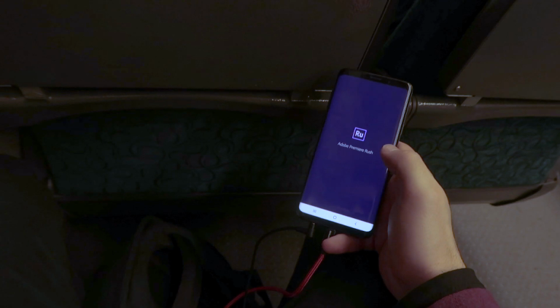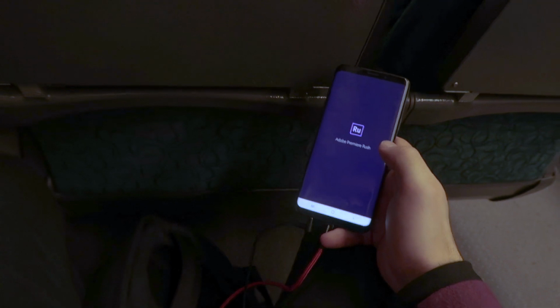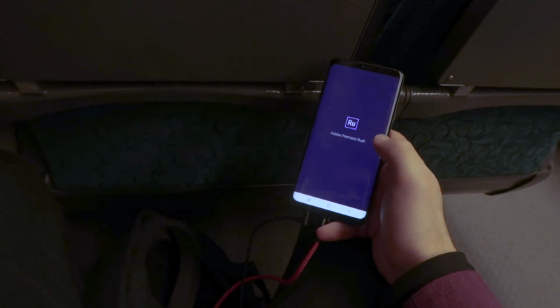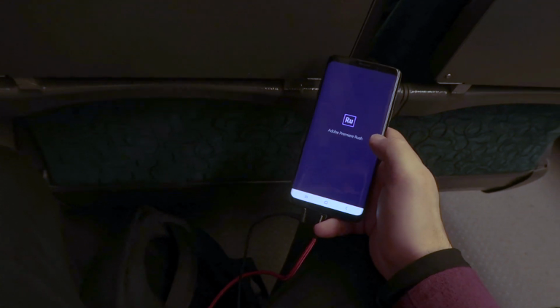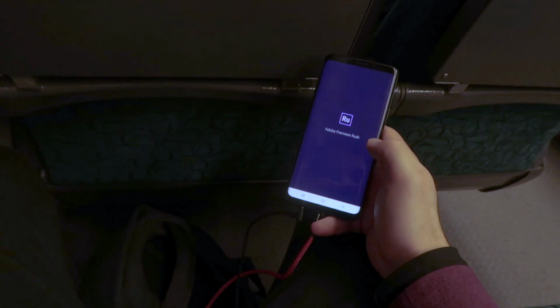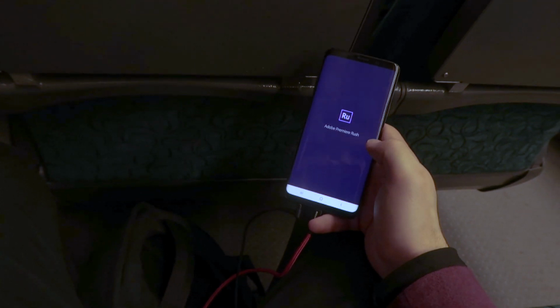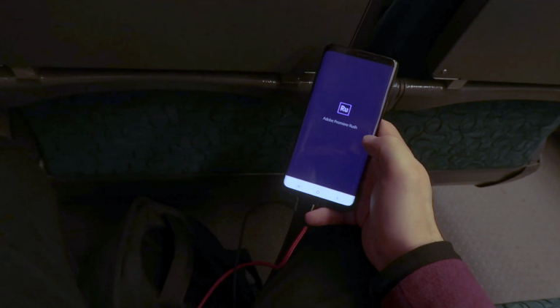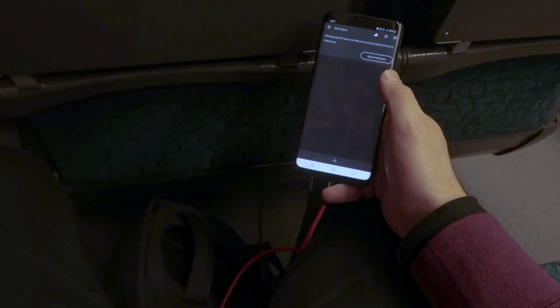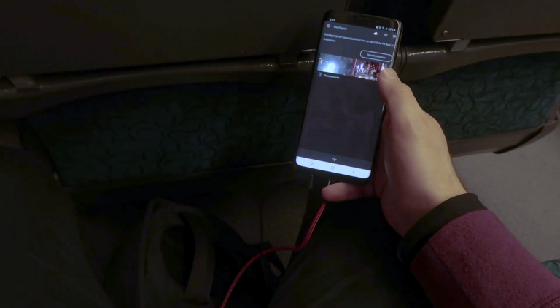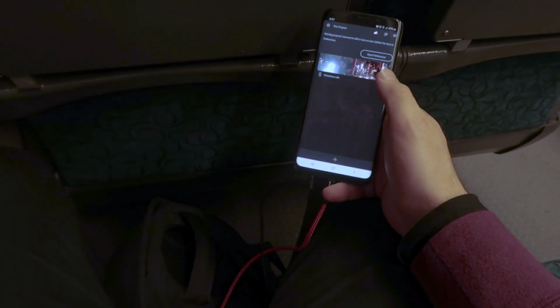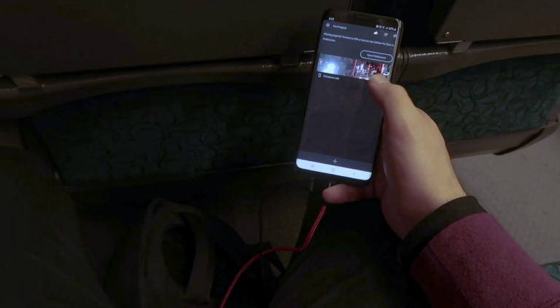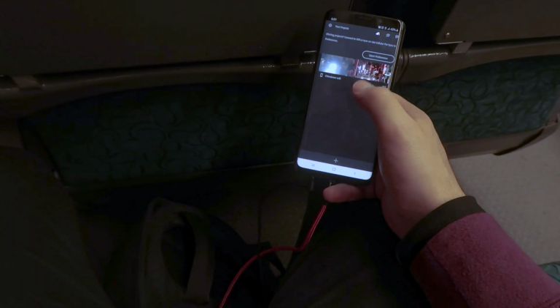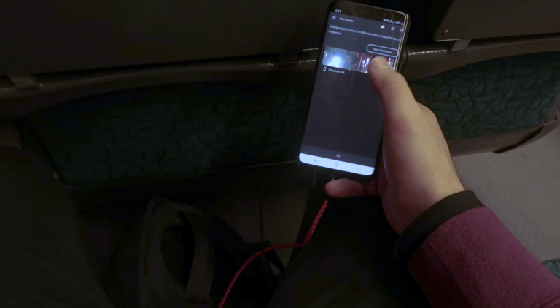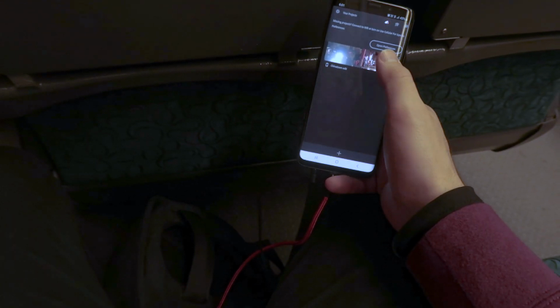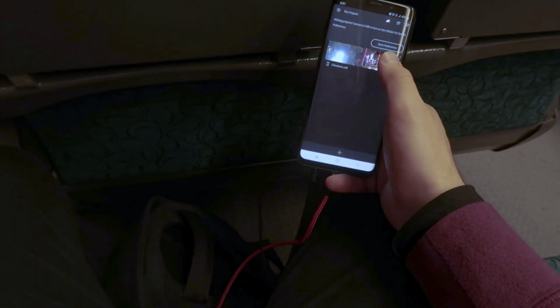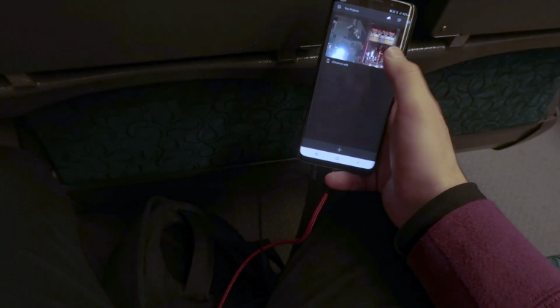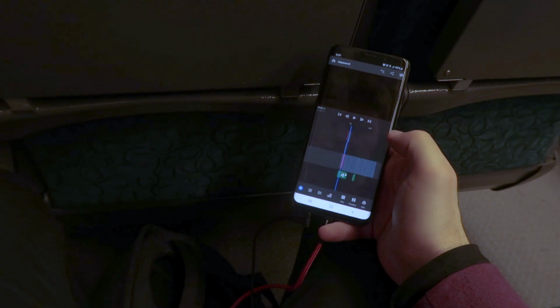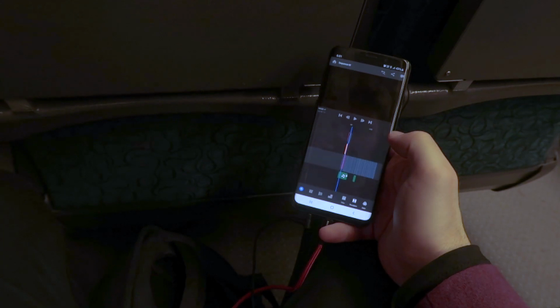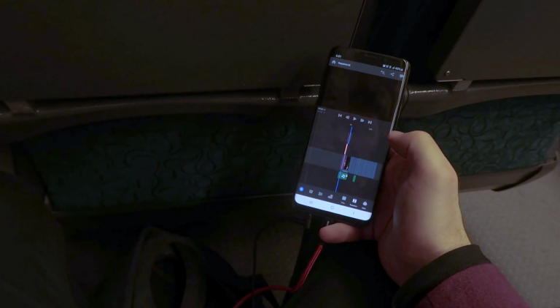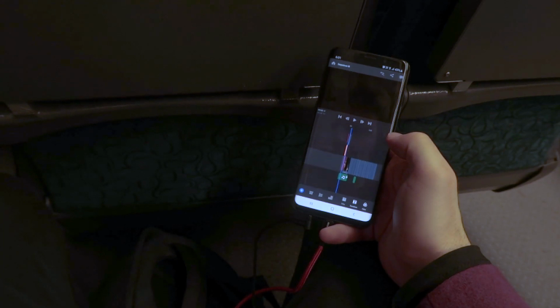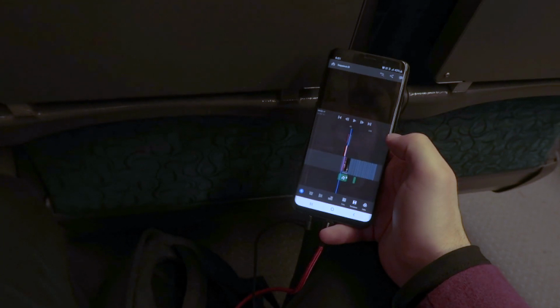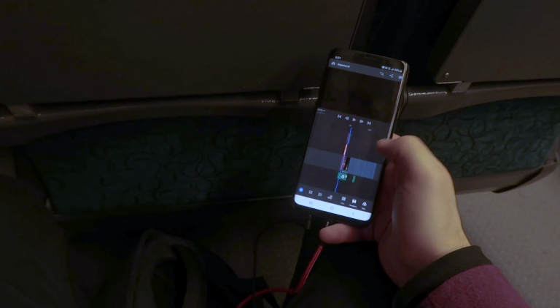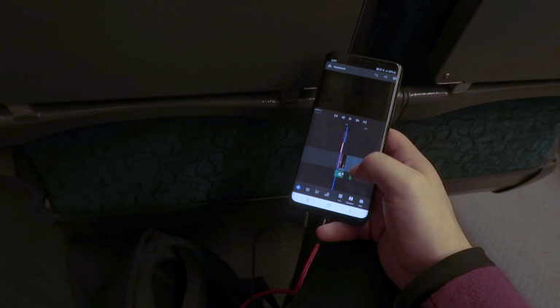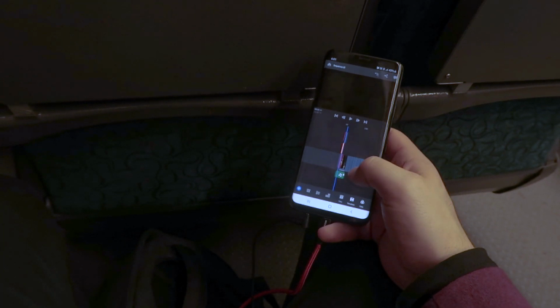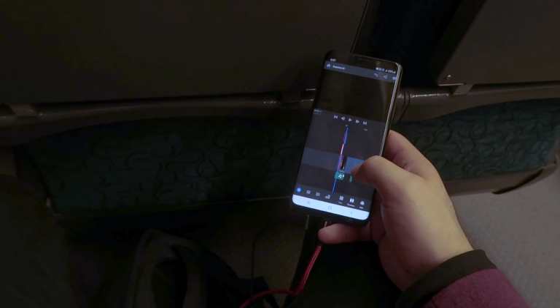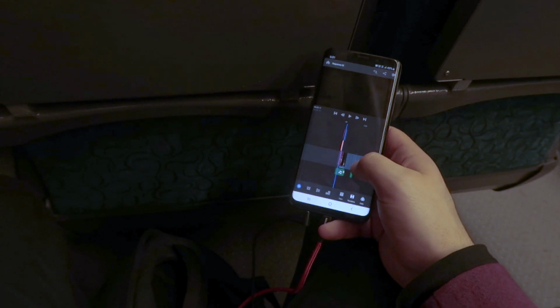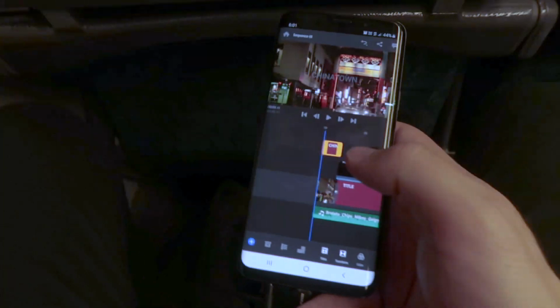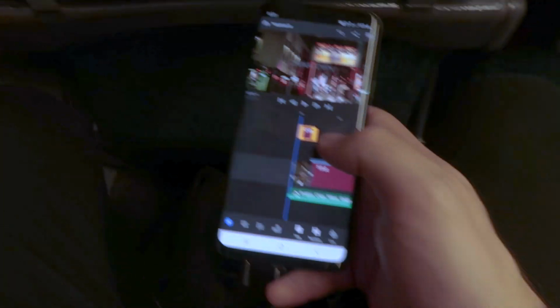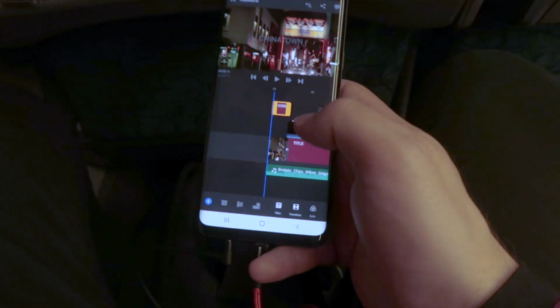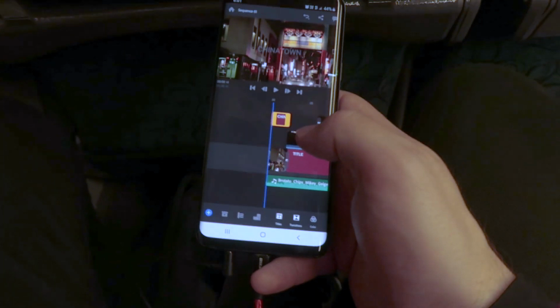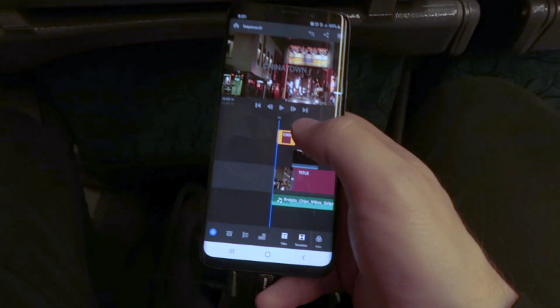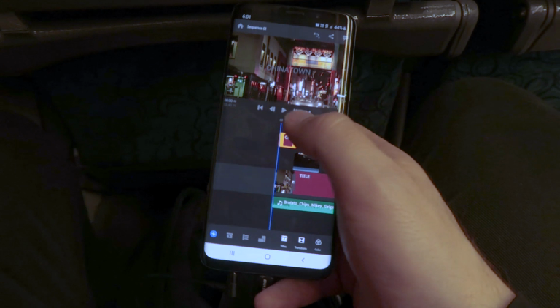From the hotel room to the train ride home I was able to put this 30-second edit together in about two hours.